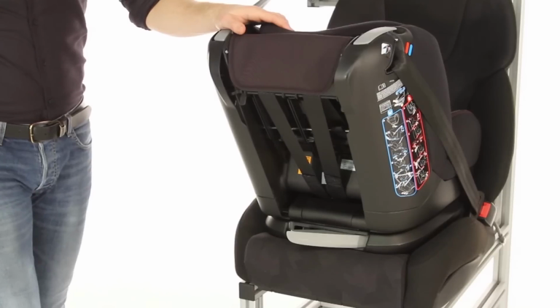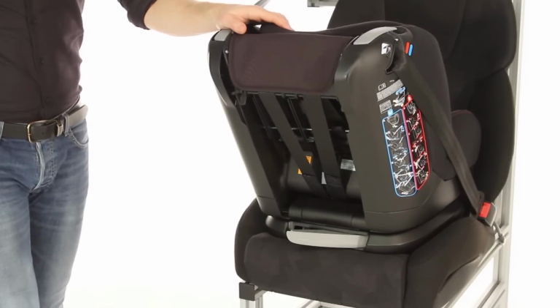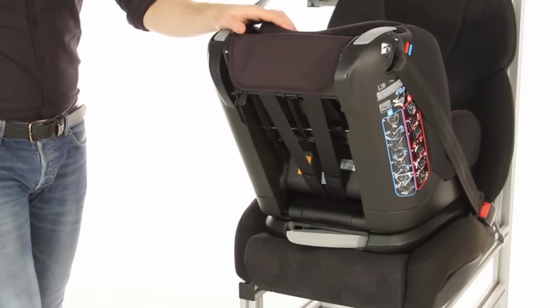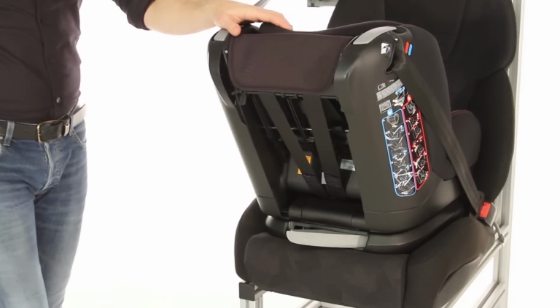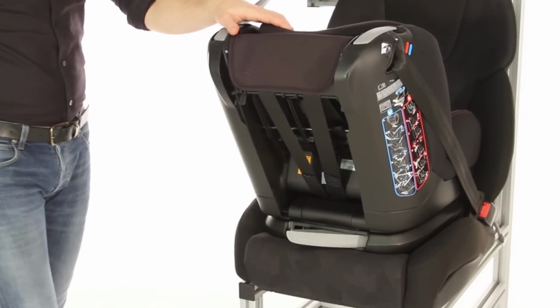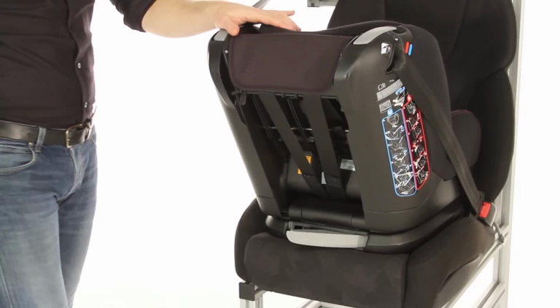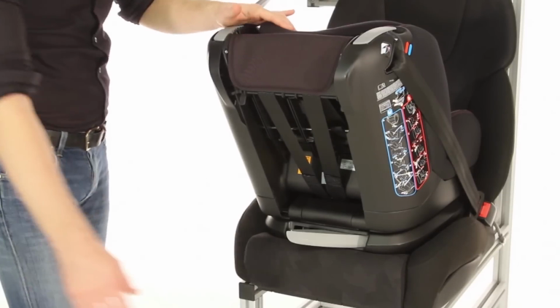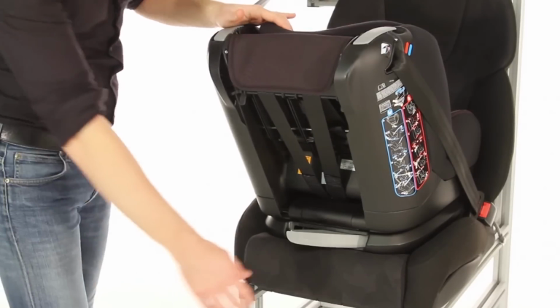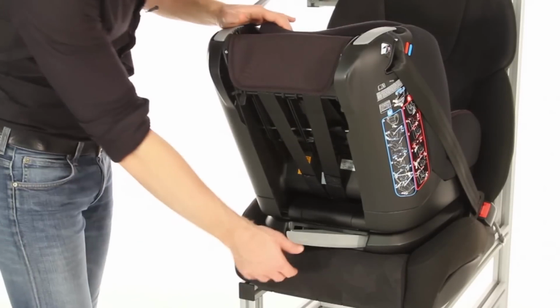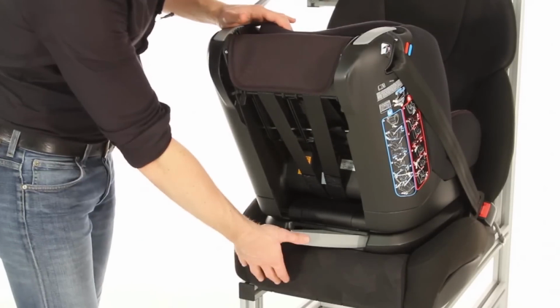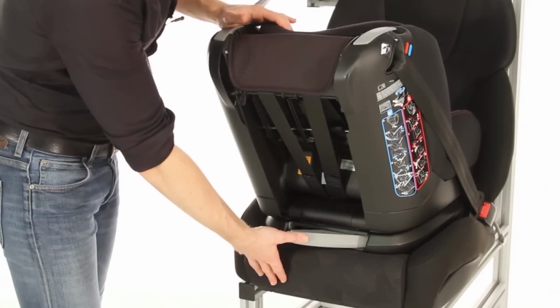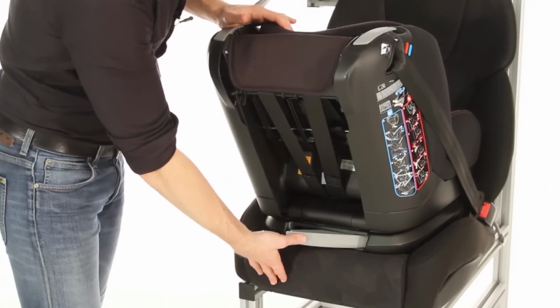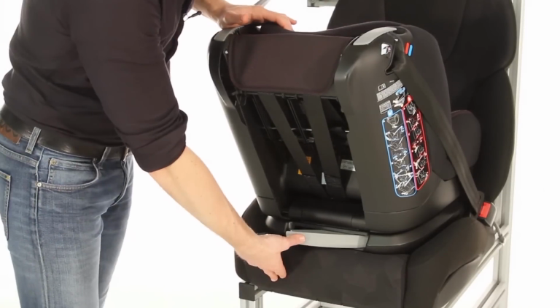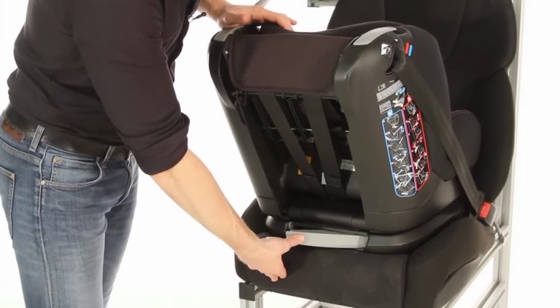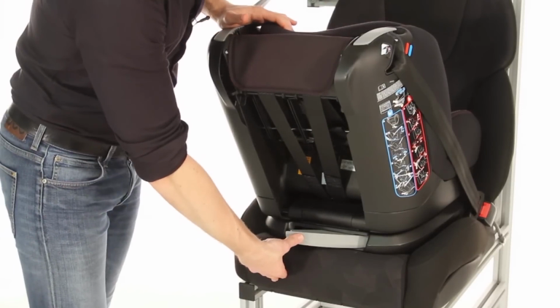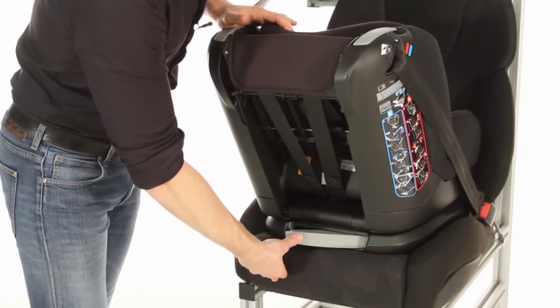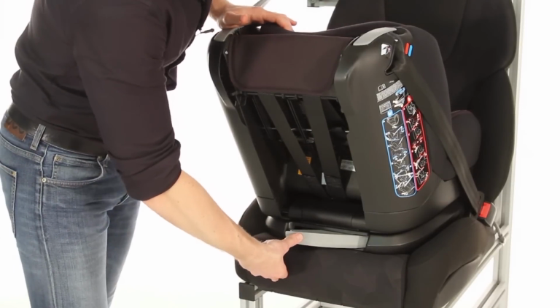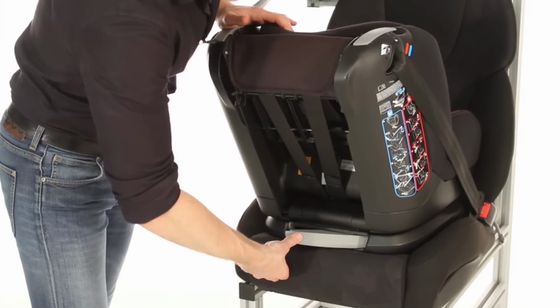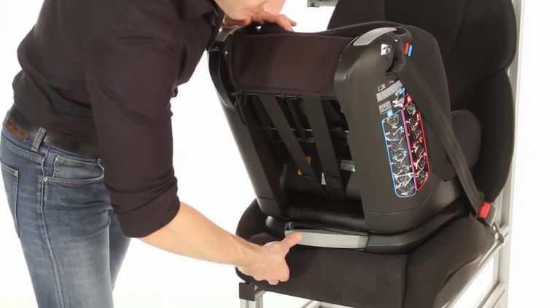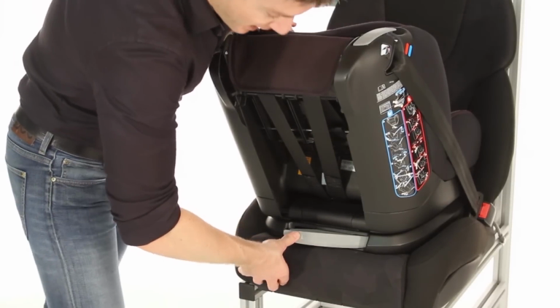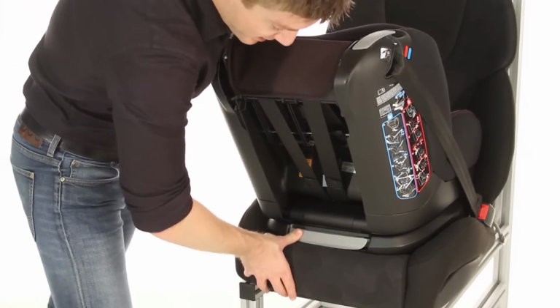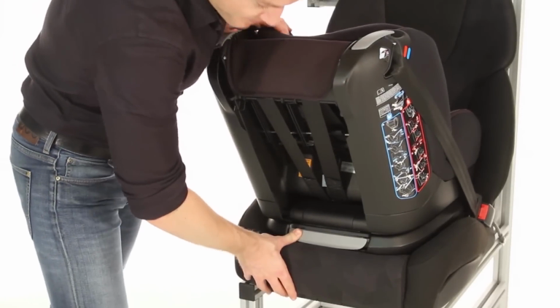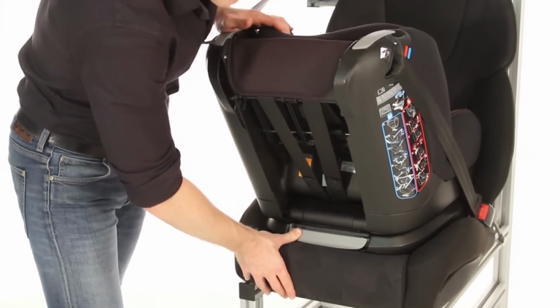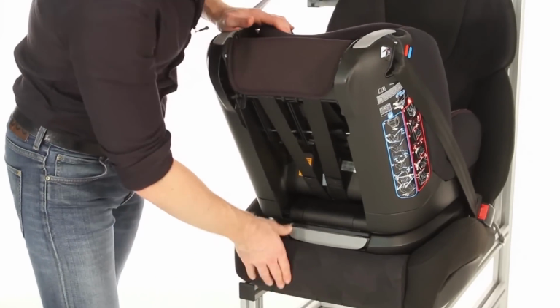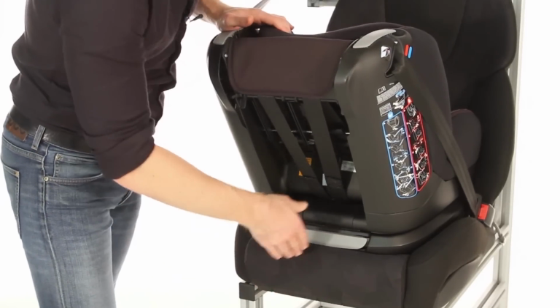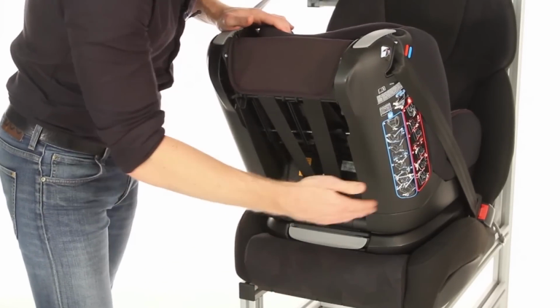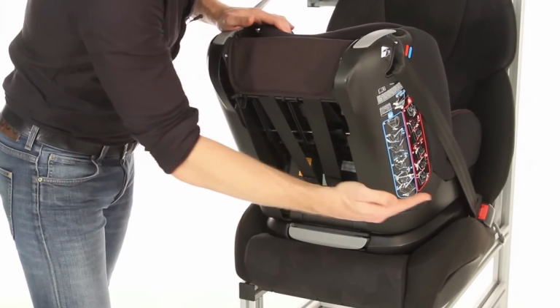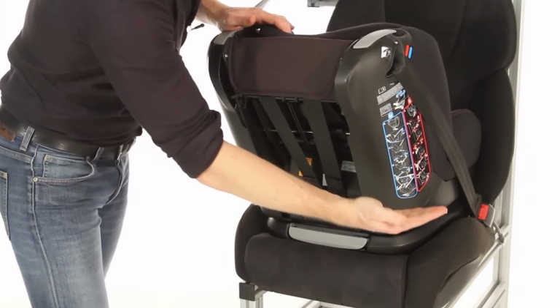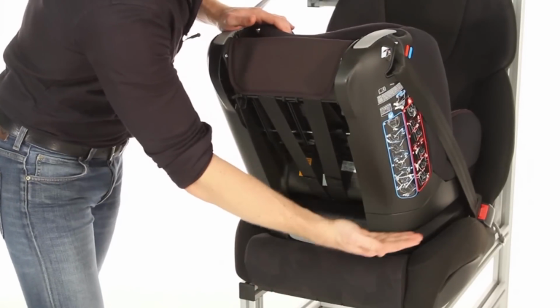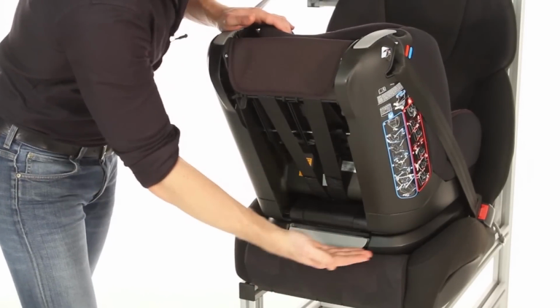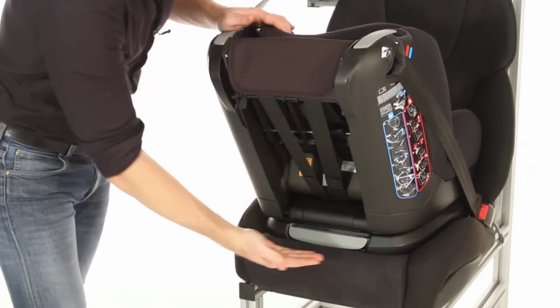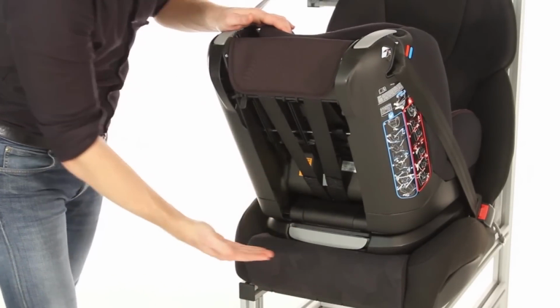Then finally close the tensioner by pushing the grey clip at the back. This is quite a firm action.